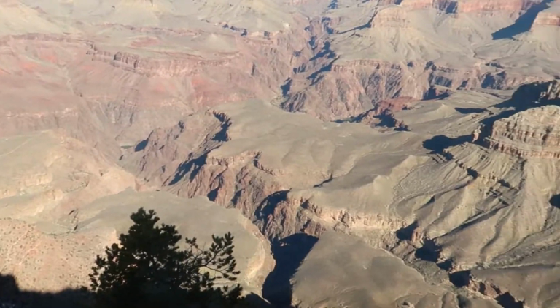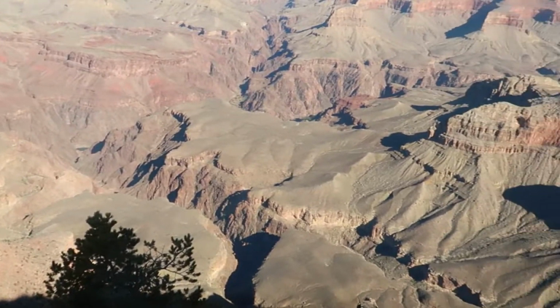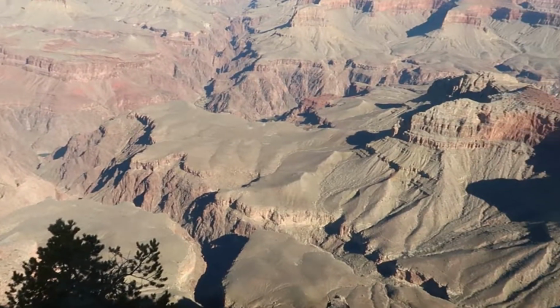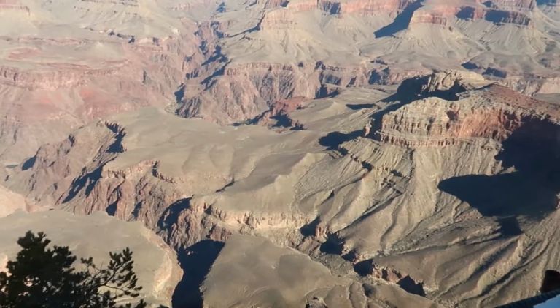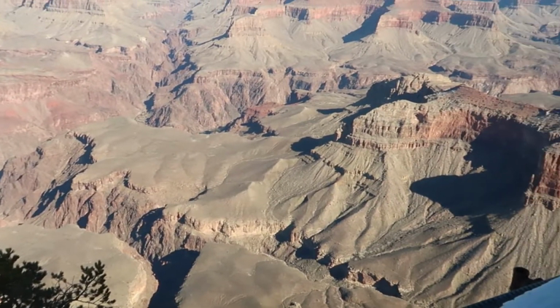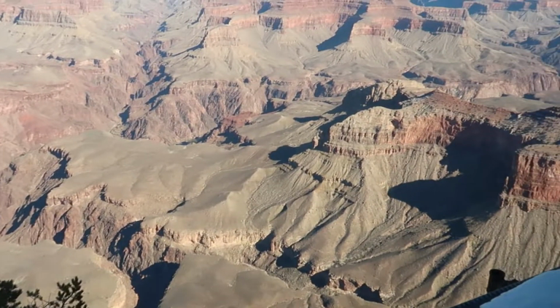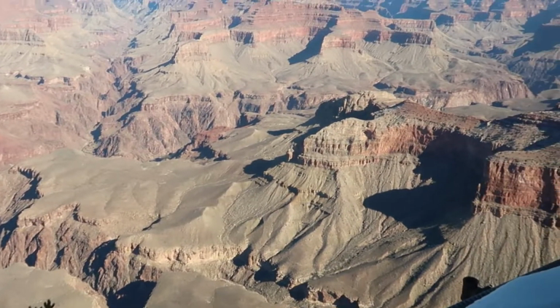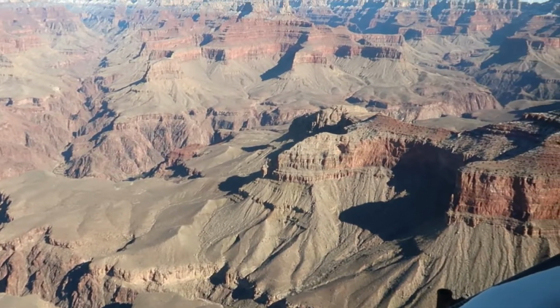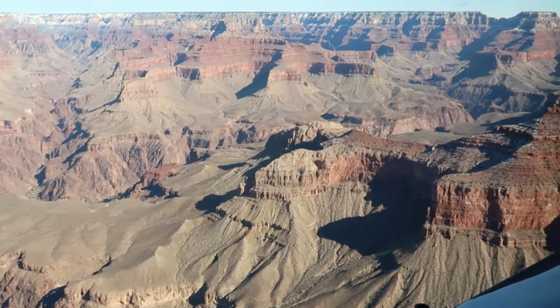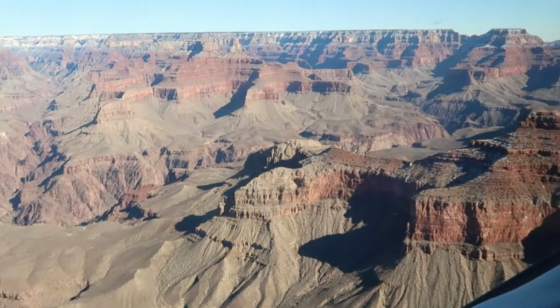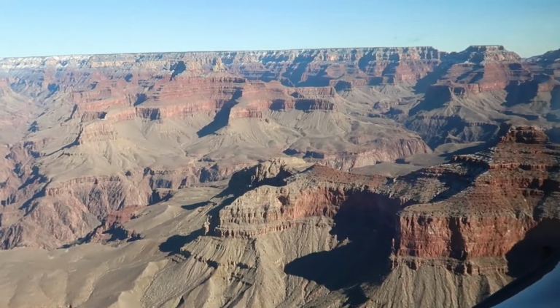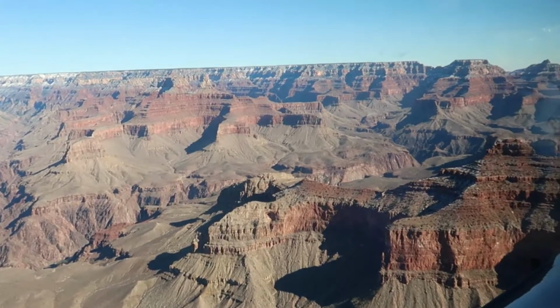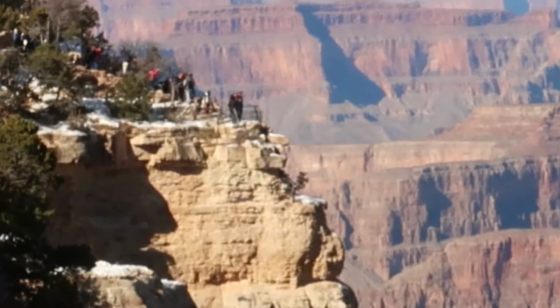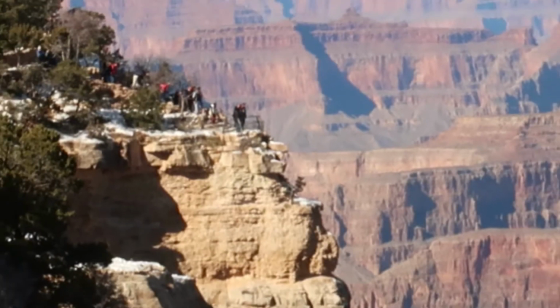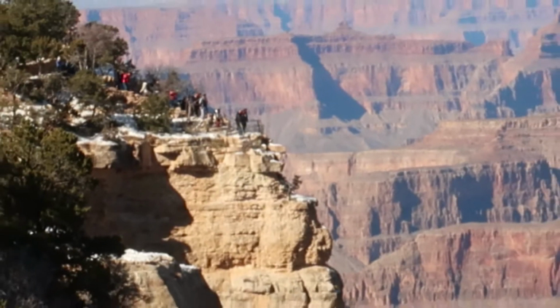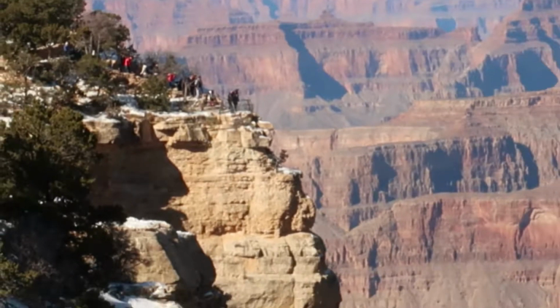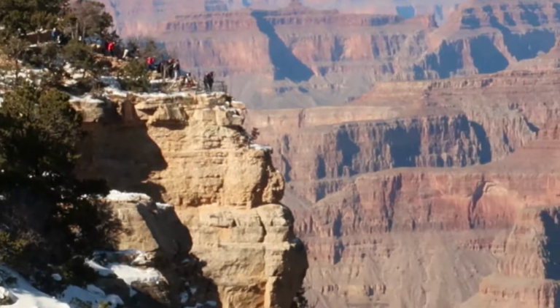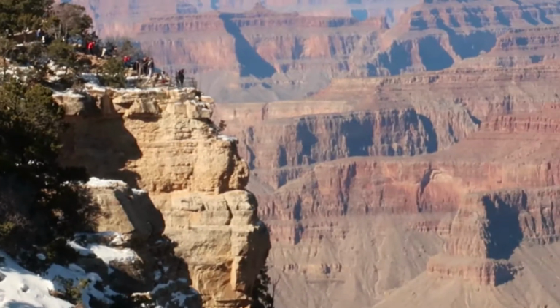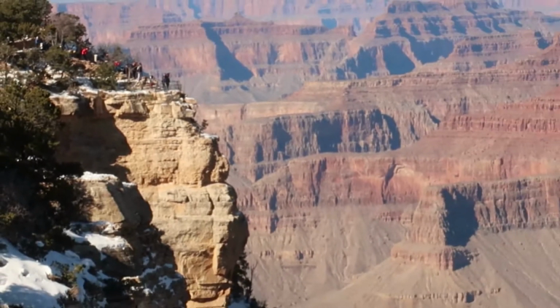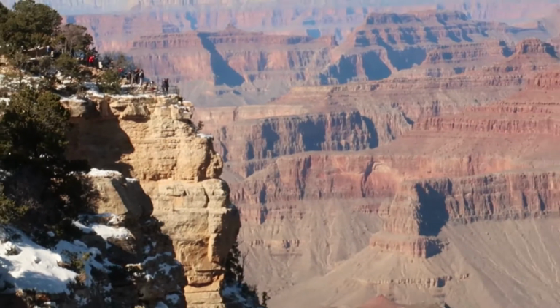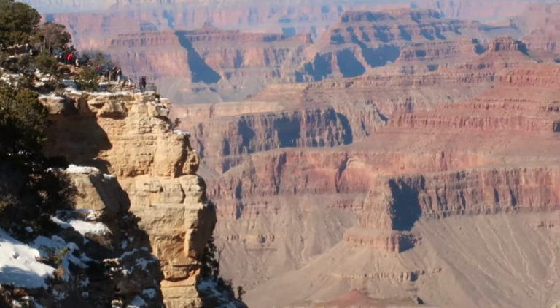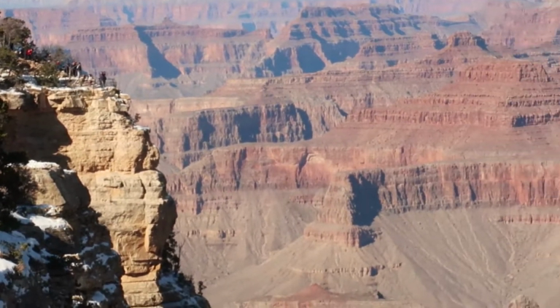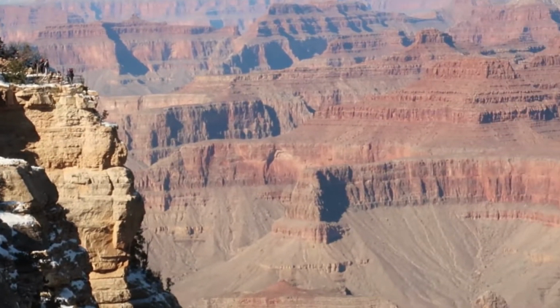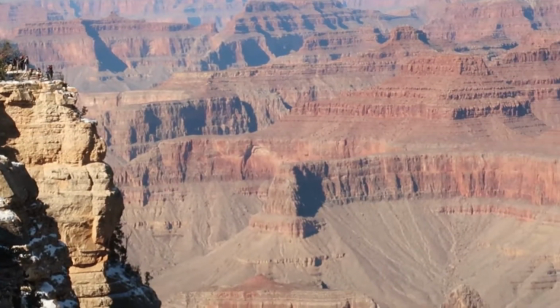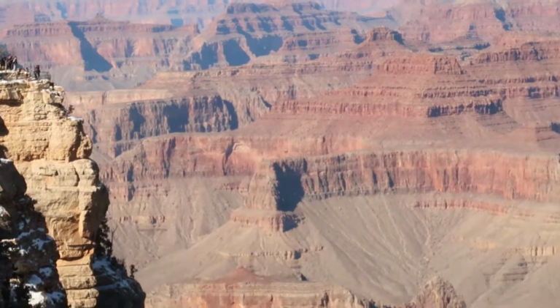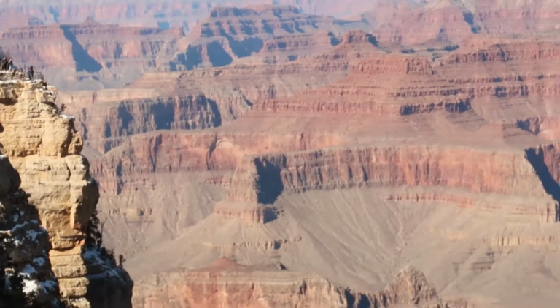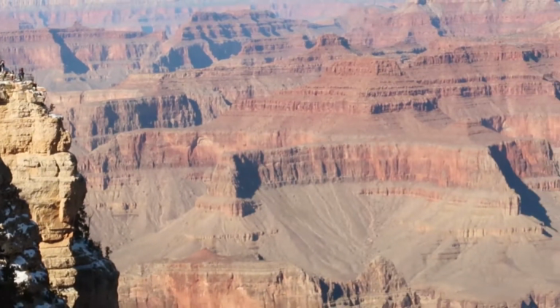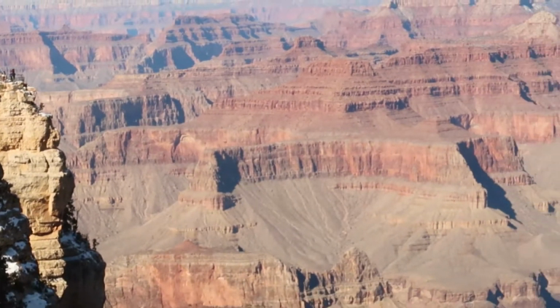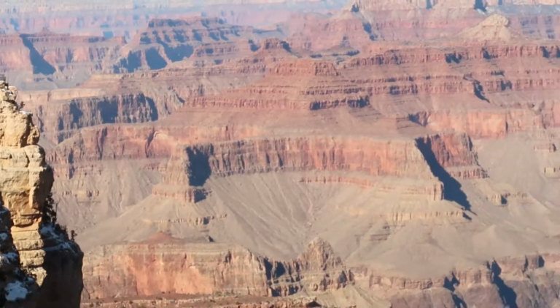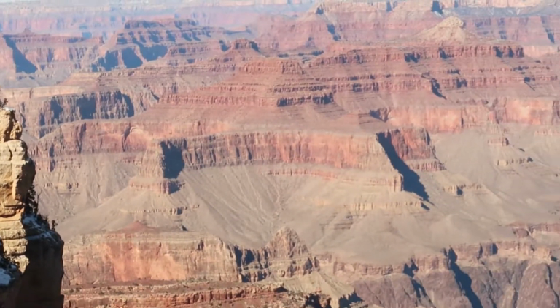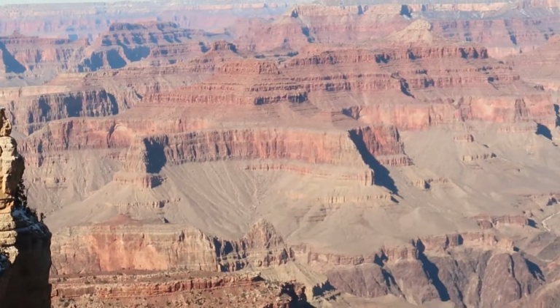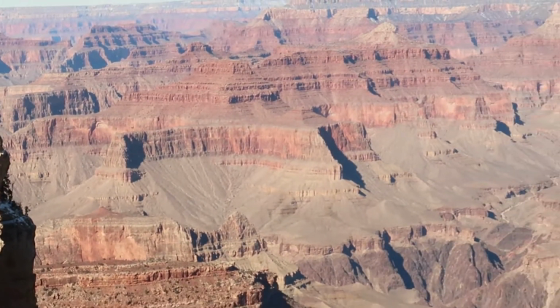We walked on the rim trail down to the Bright Angel trailhead, but it's too icy. We didn't bring our crampons, so we're going to go find another viewpoint.